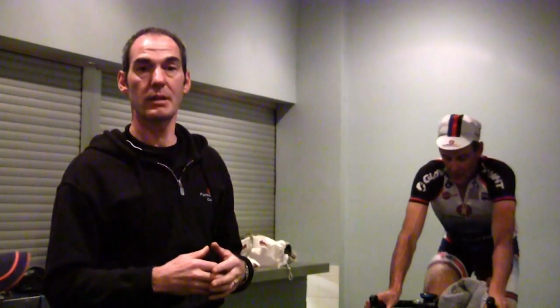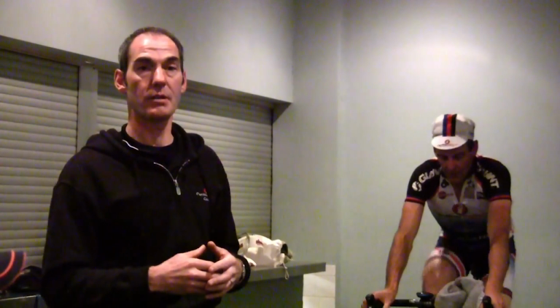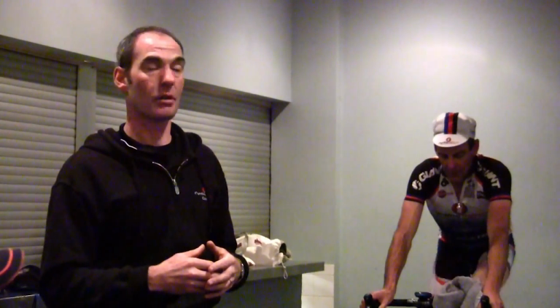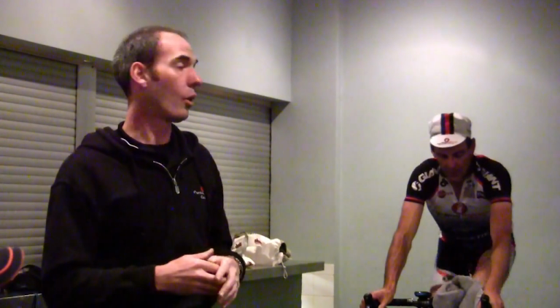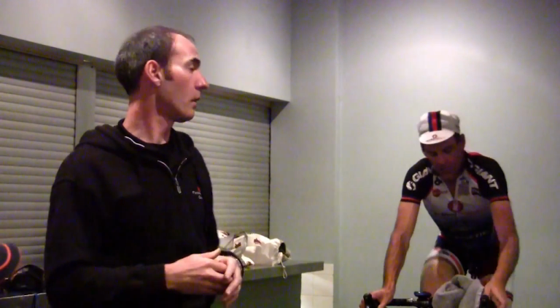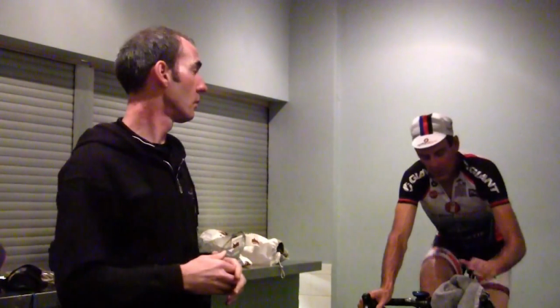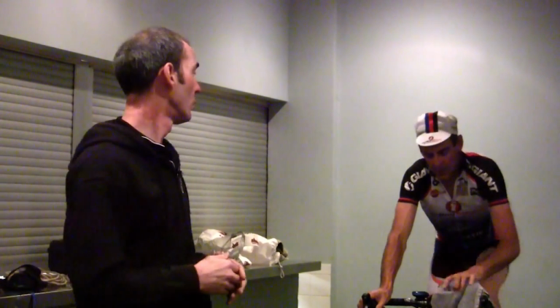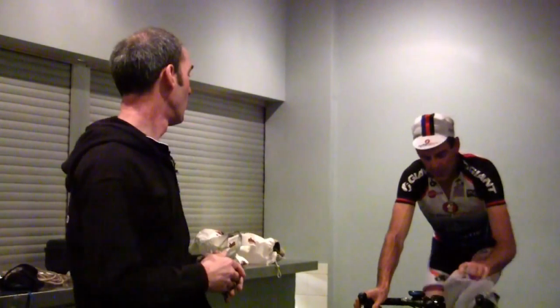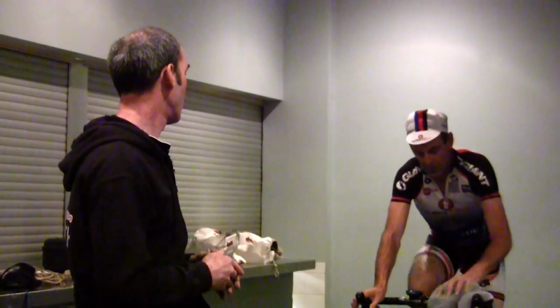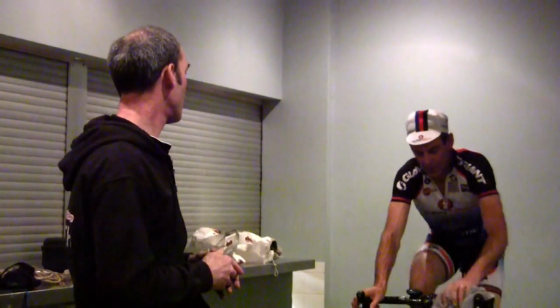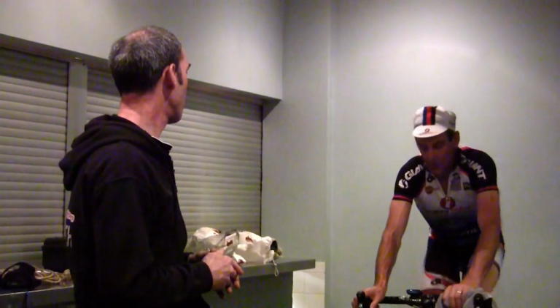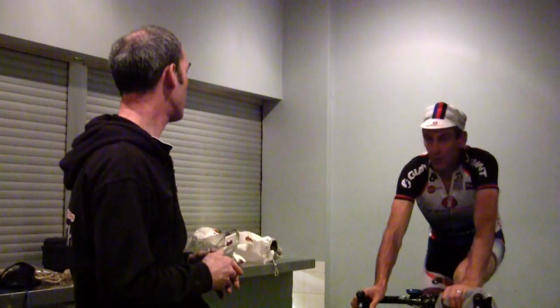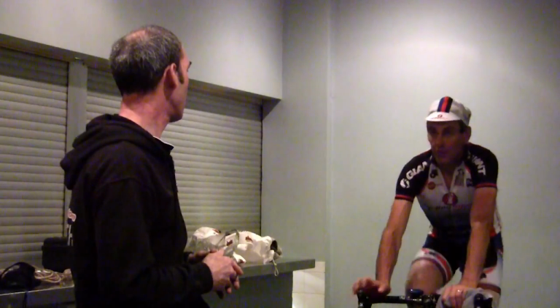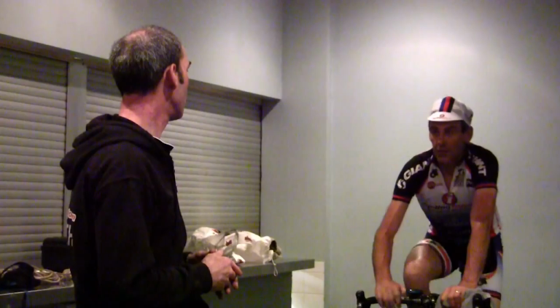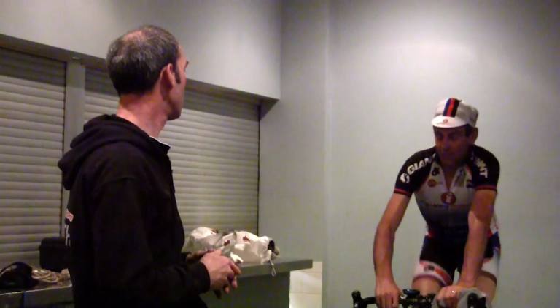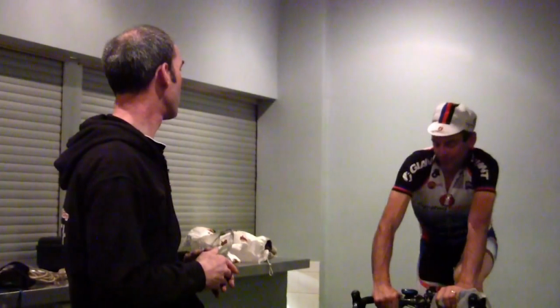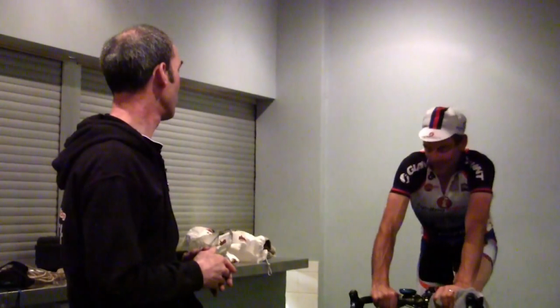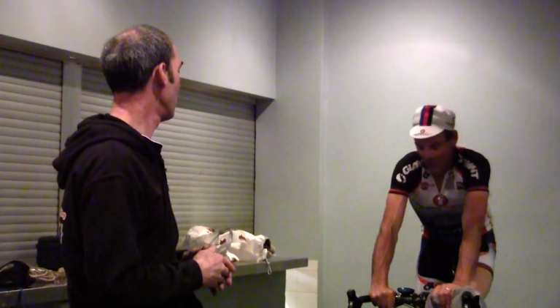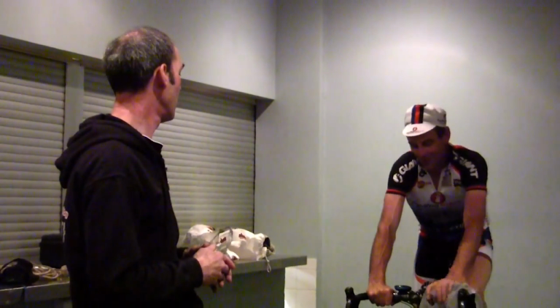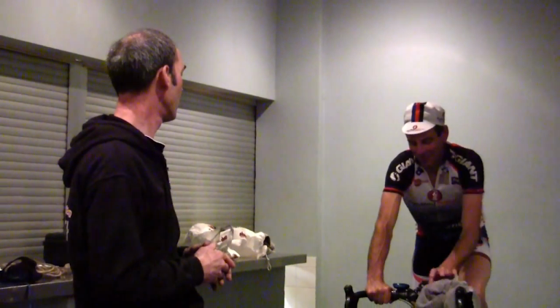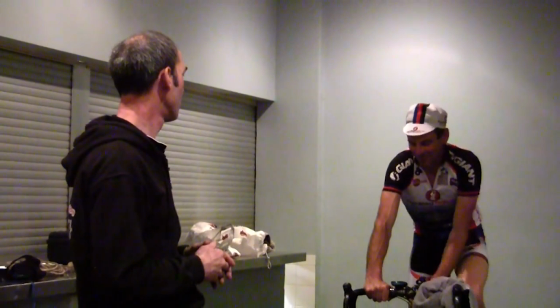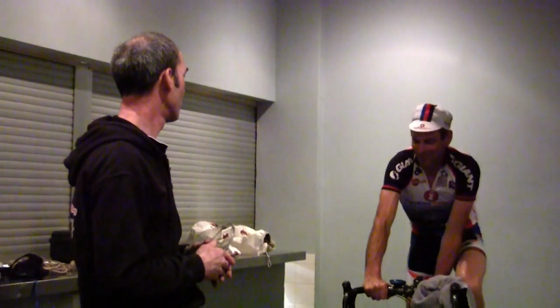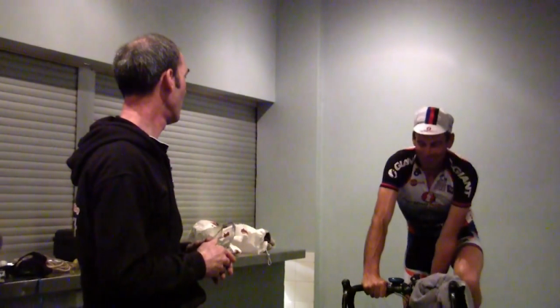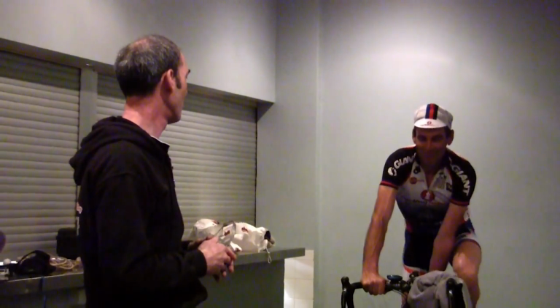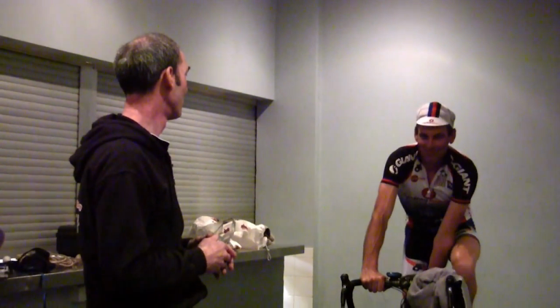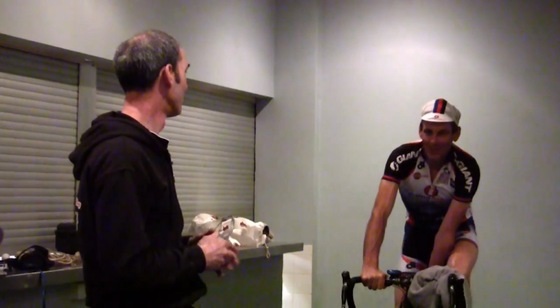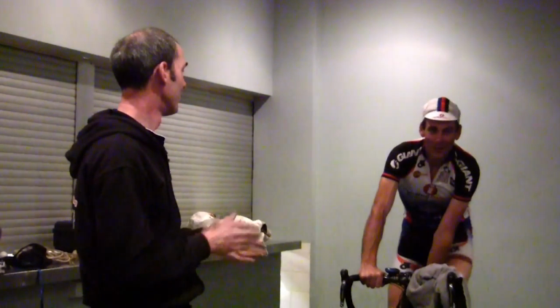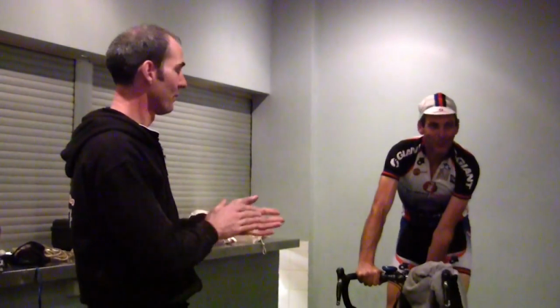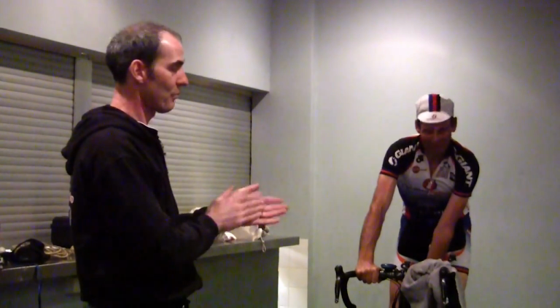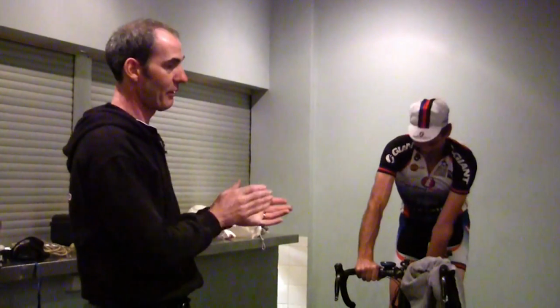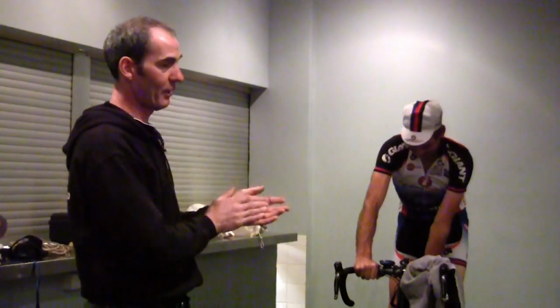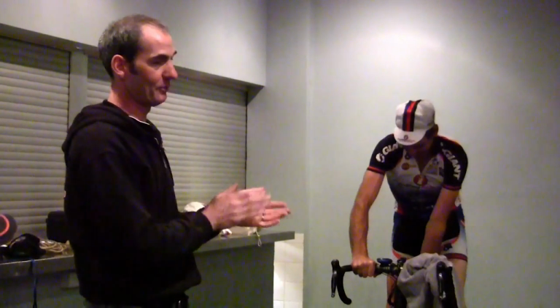Any other questions about altitude training? Fantastic. Well, thanks very much, David. That was really, really good.